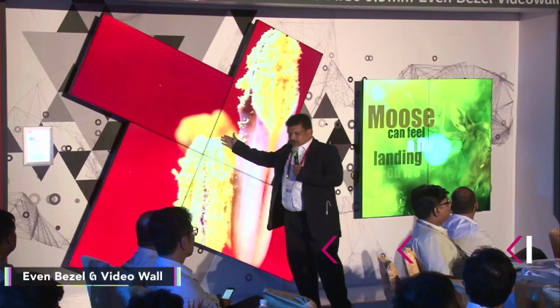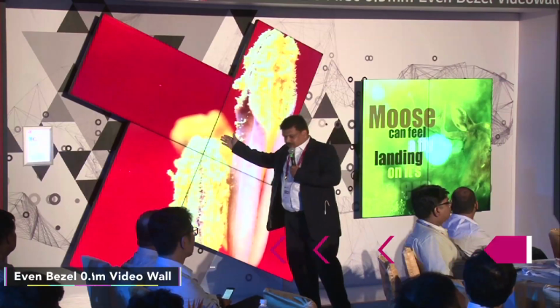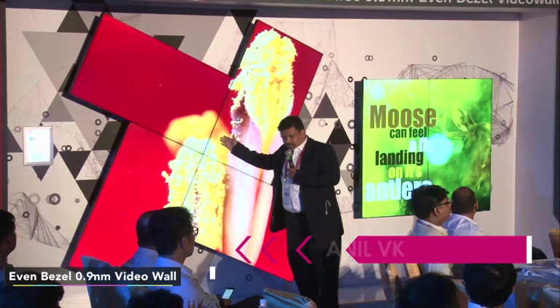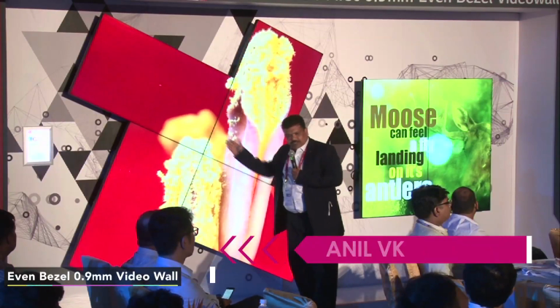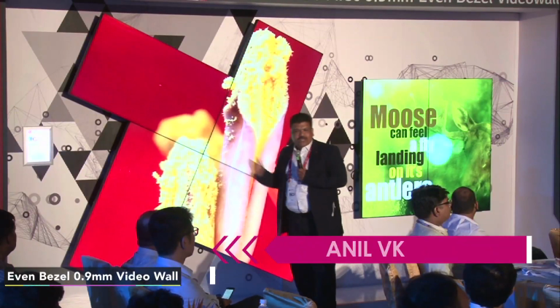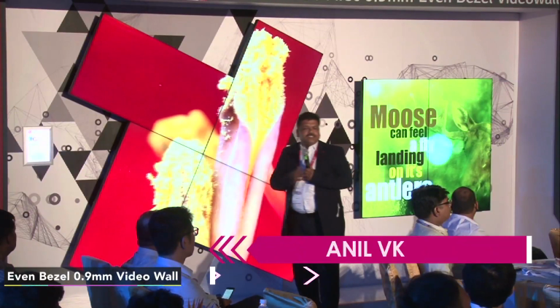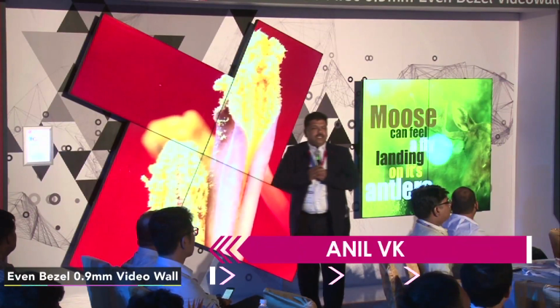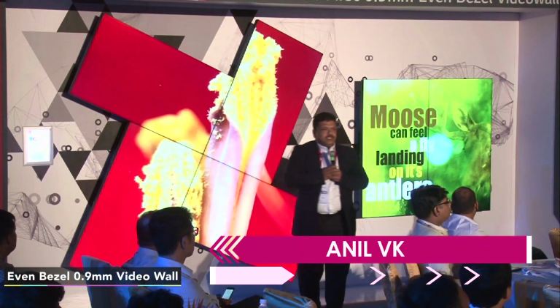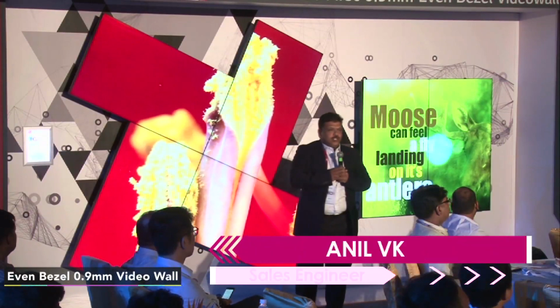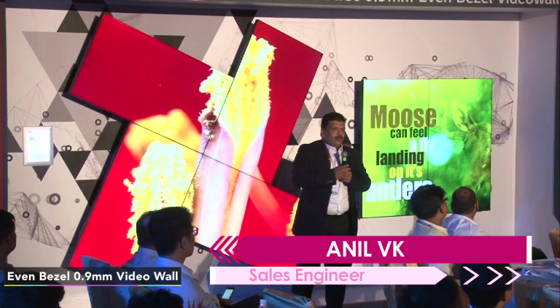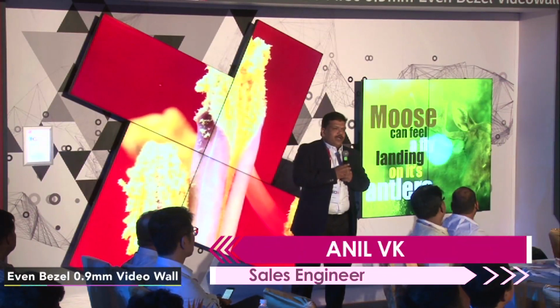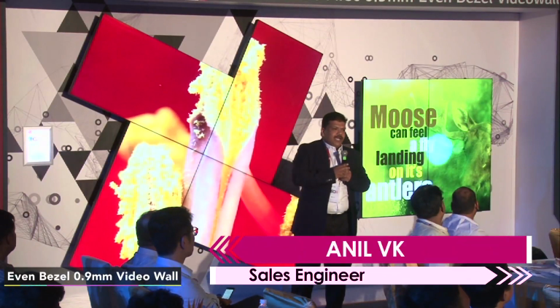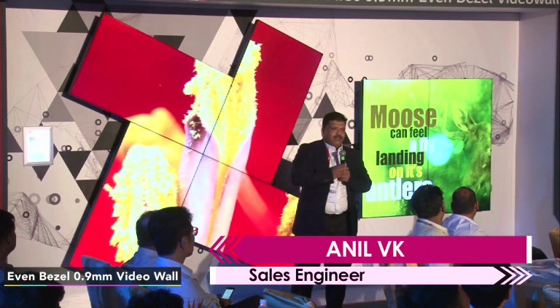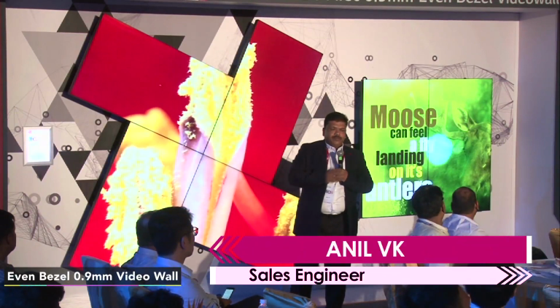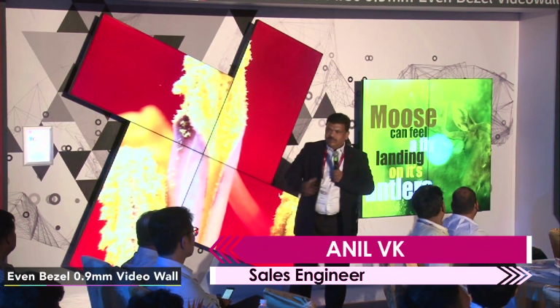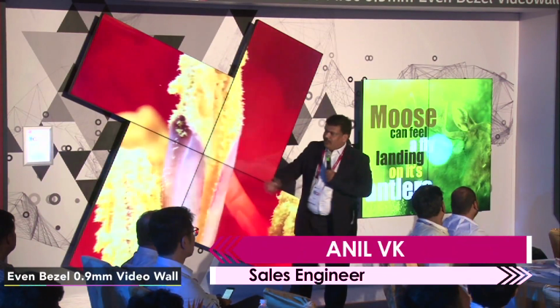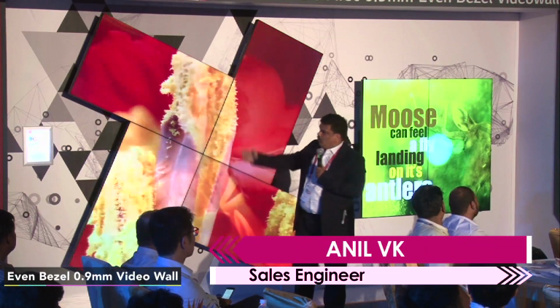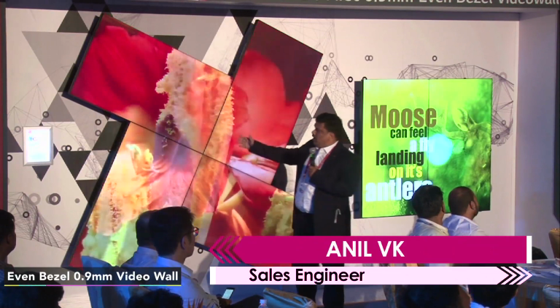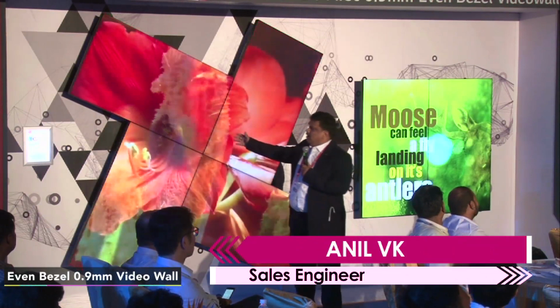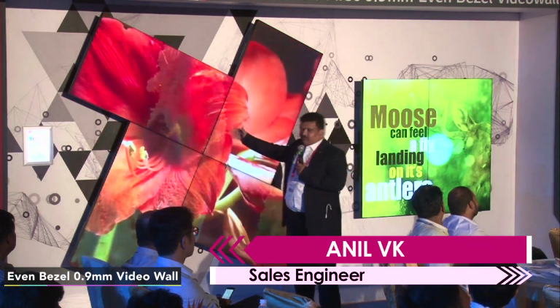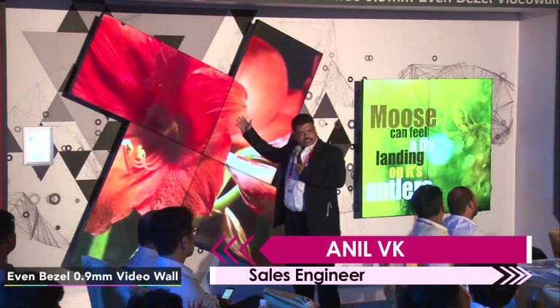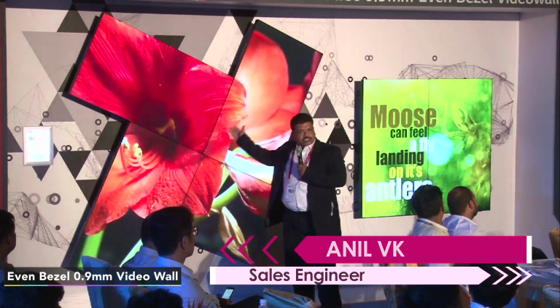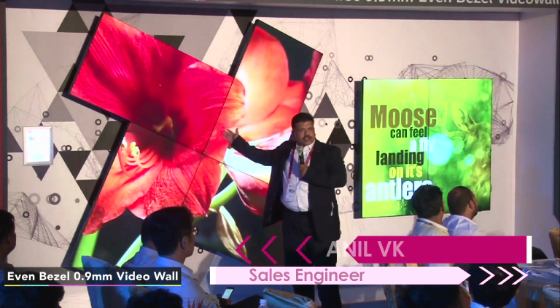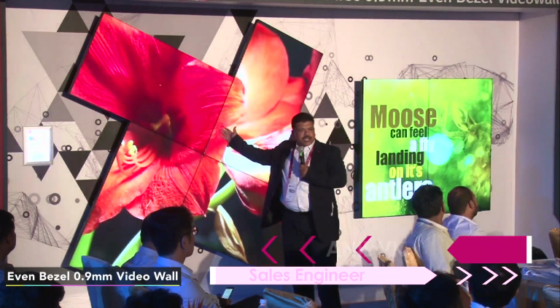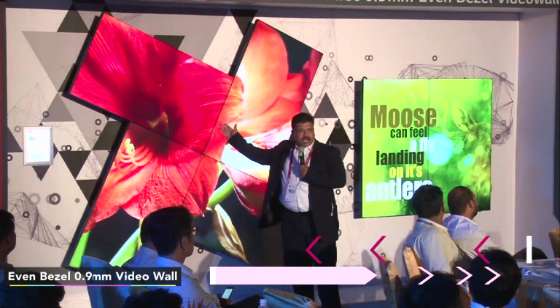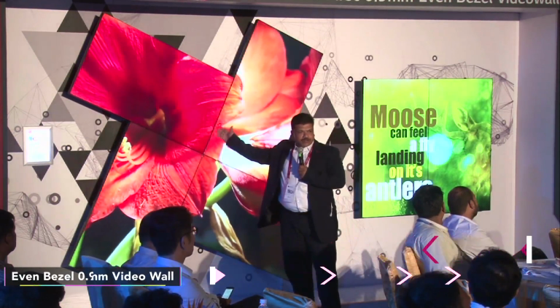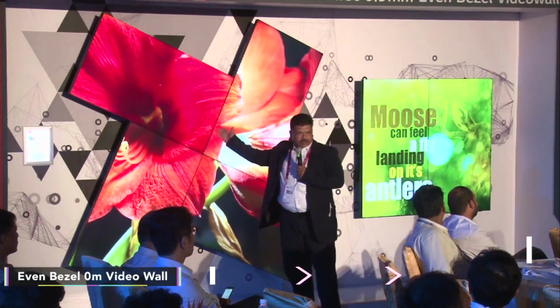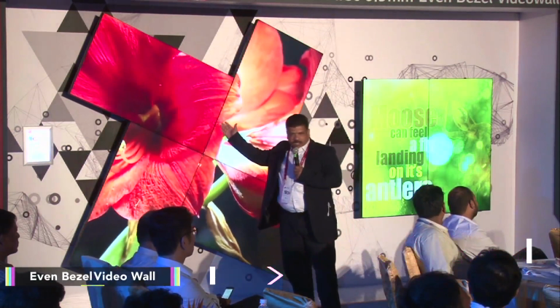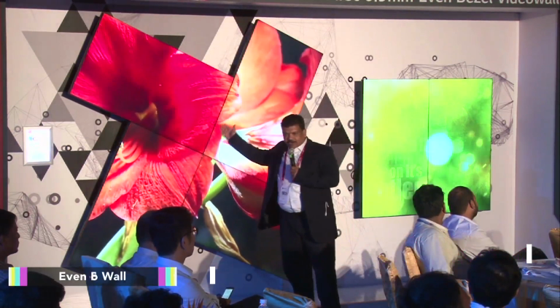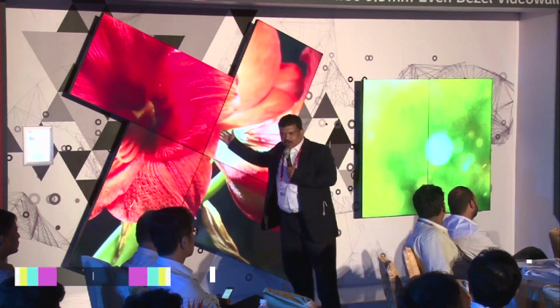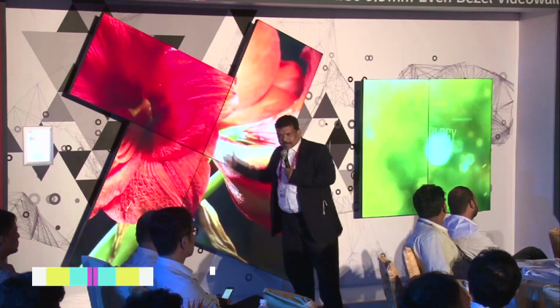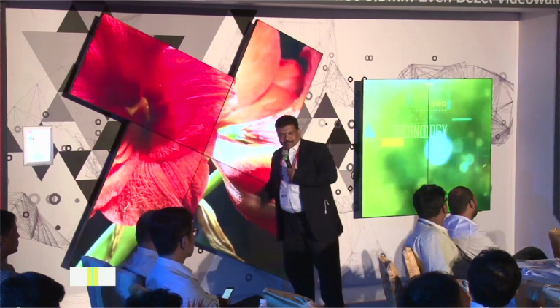What we are presenting here is the world's first 0.9mm video wall, which is installed in a hard wall here.